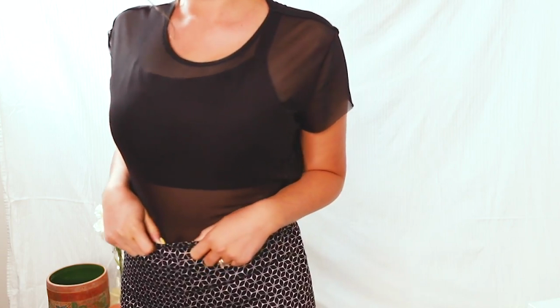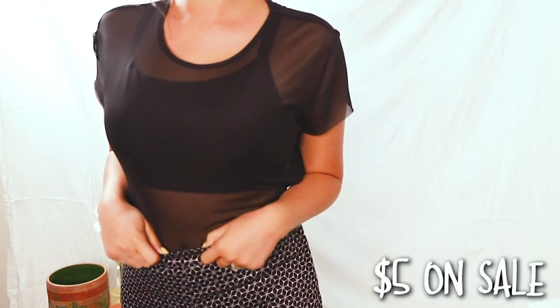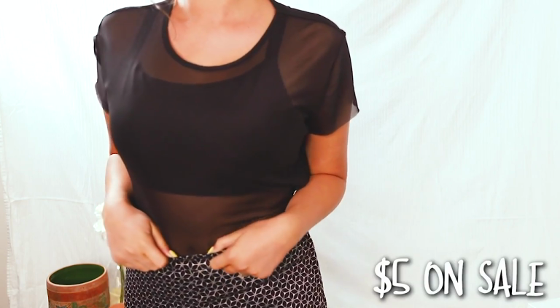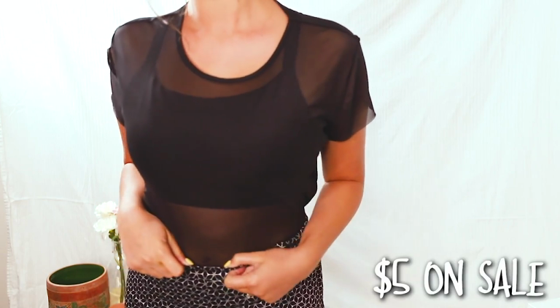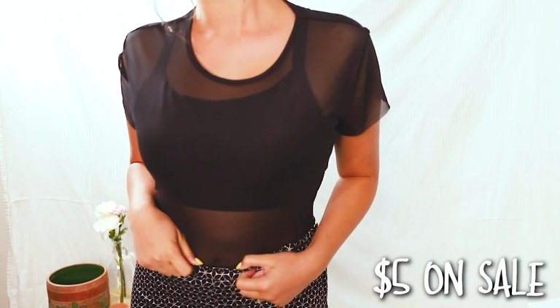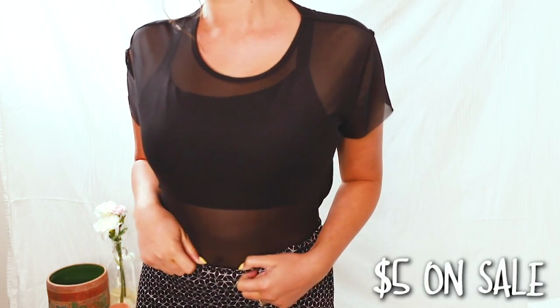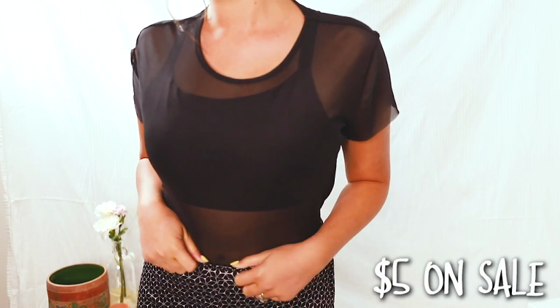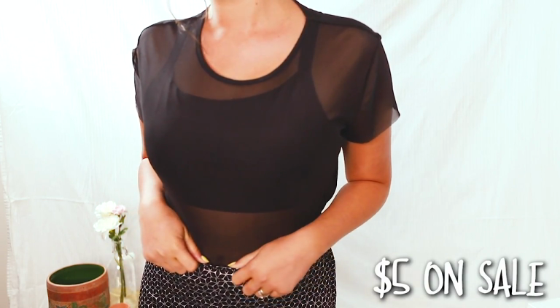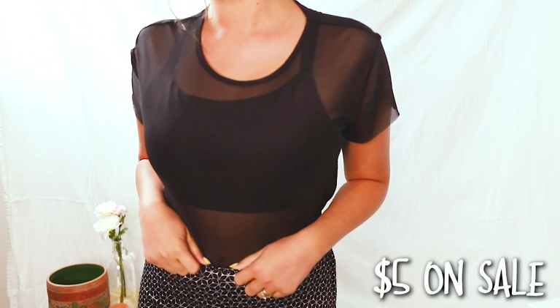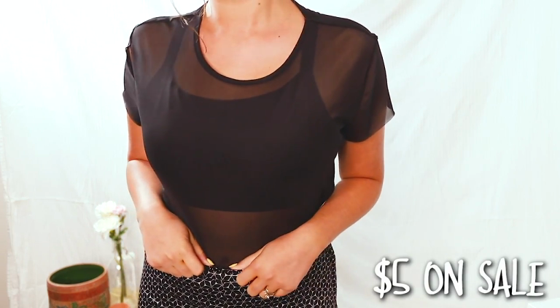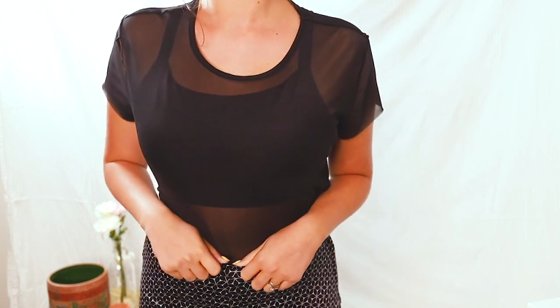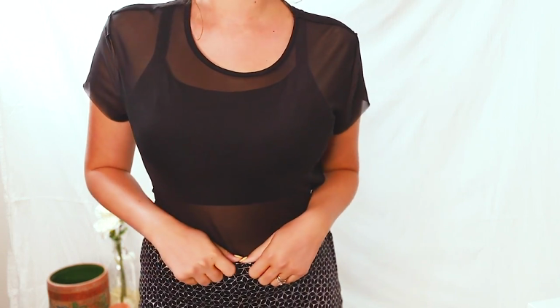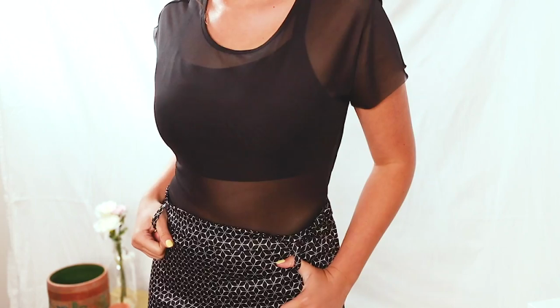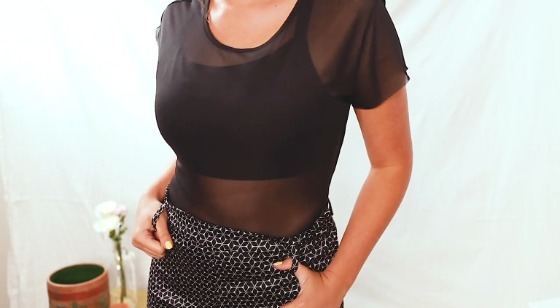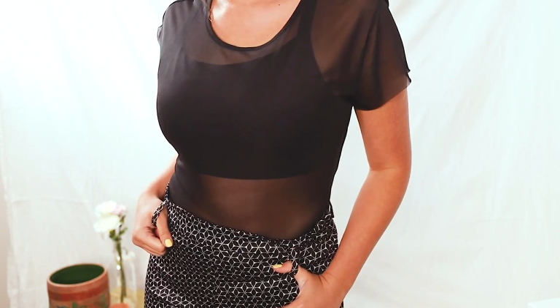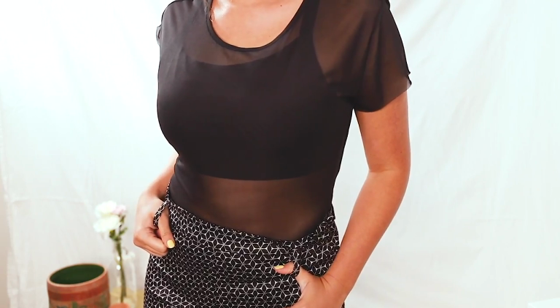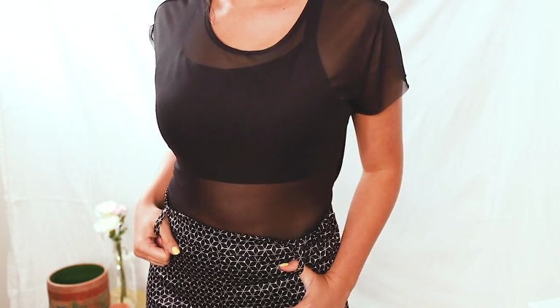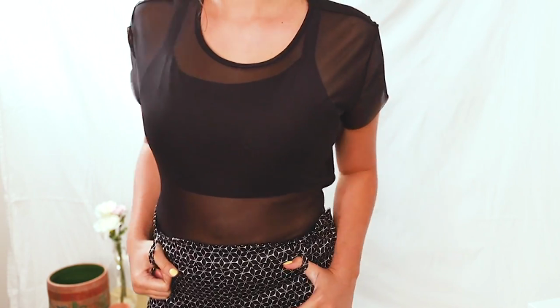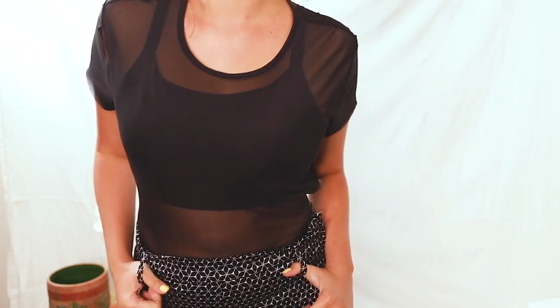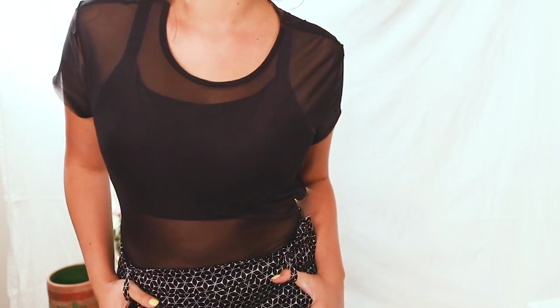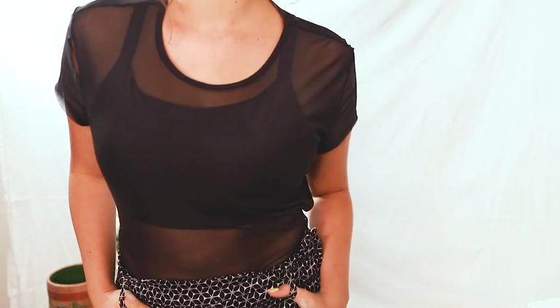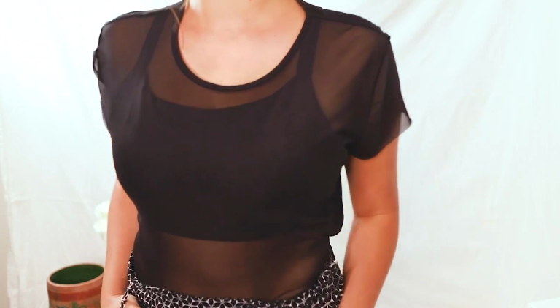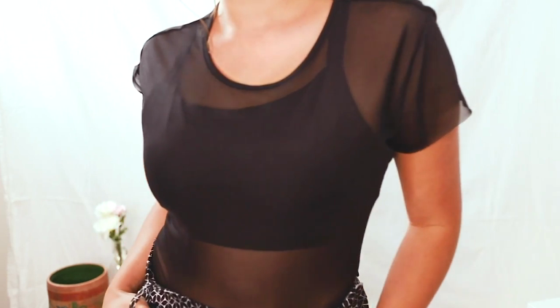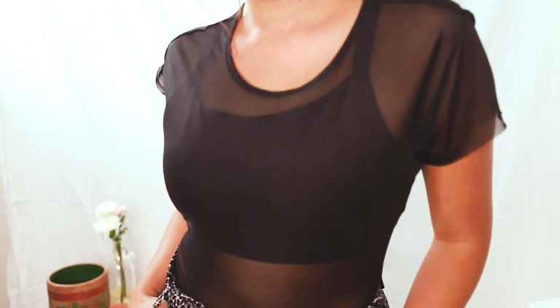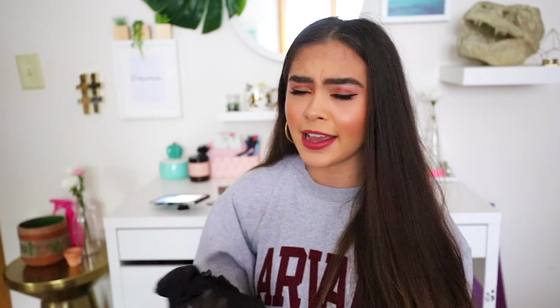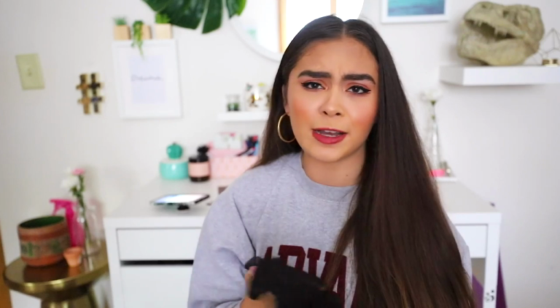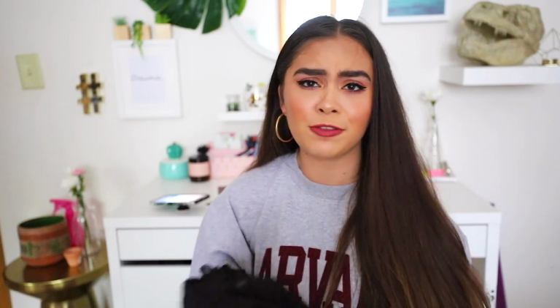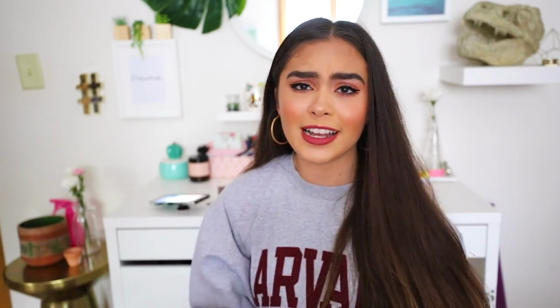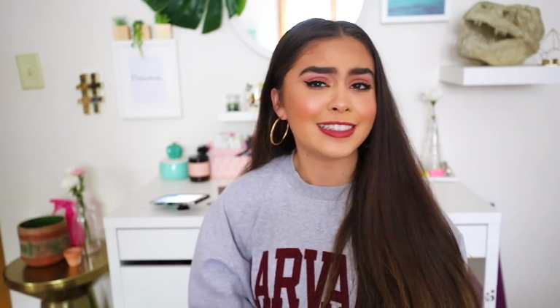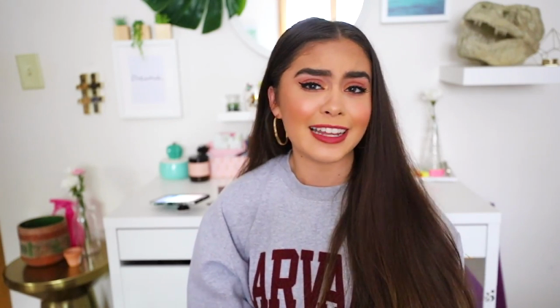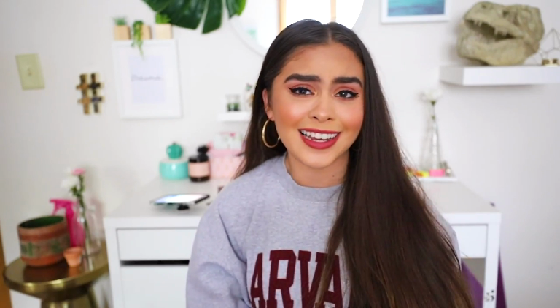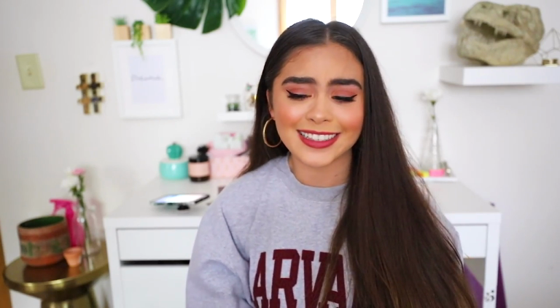The next thing I picked up is this black mesh top. This was only $5. I thought this was a very fun piece — something perfect for nights out, hanging out with friends, date nights.